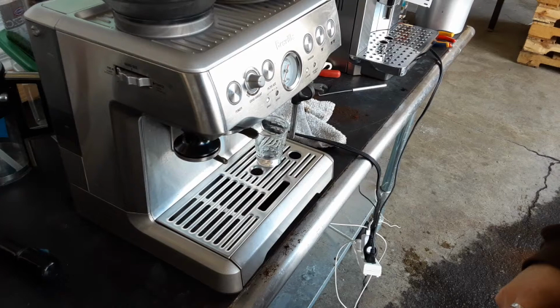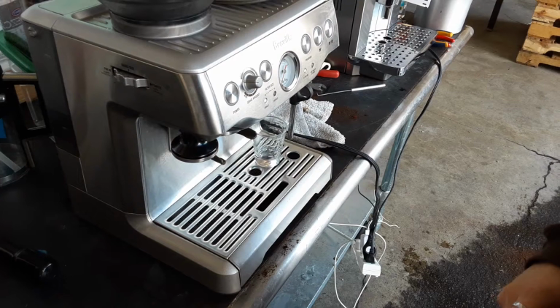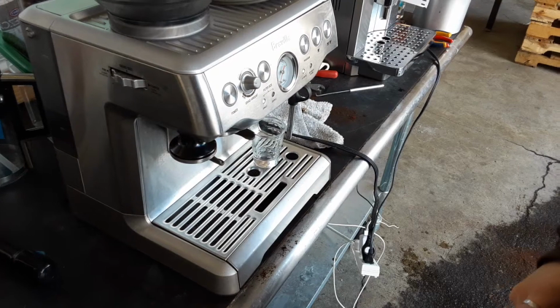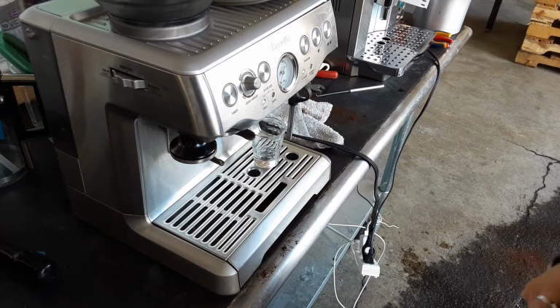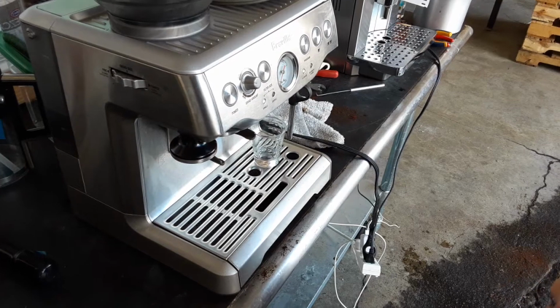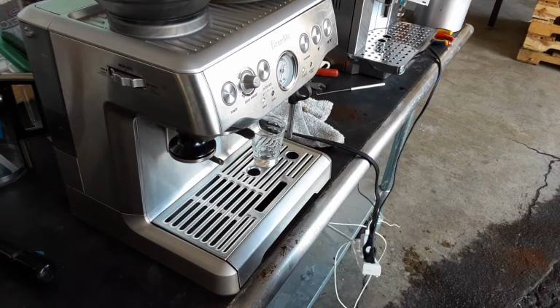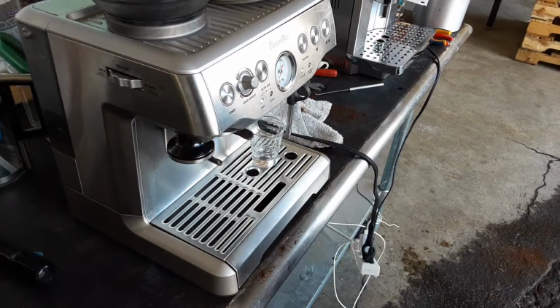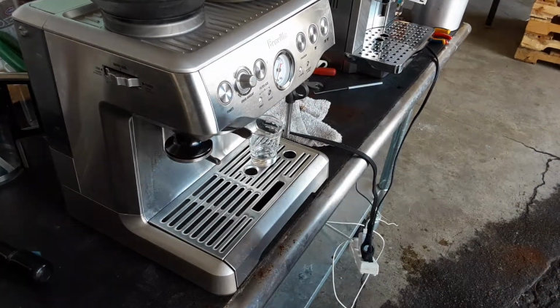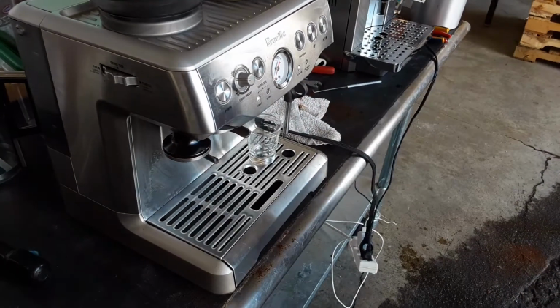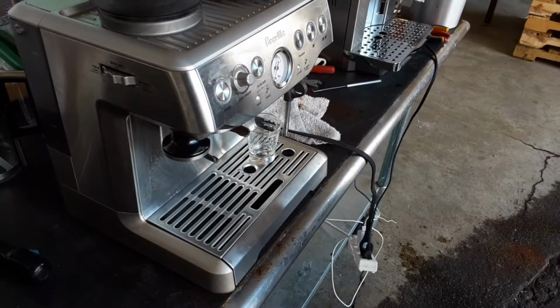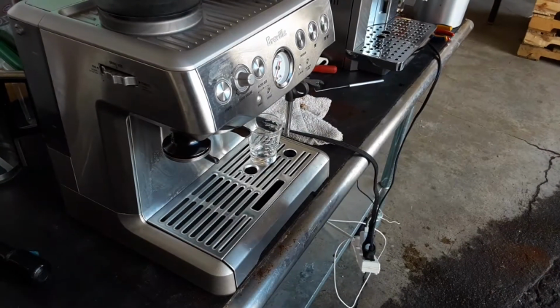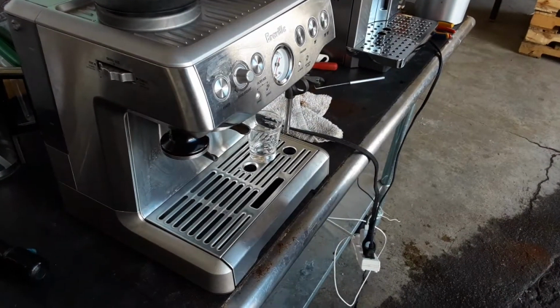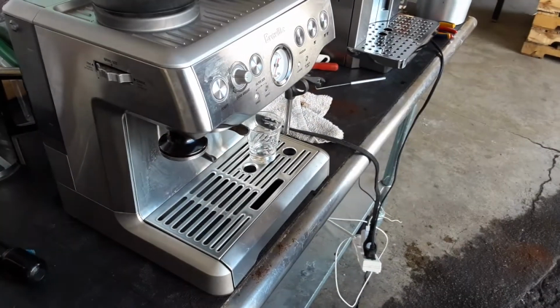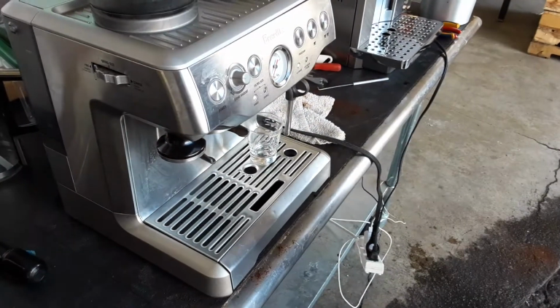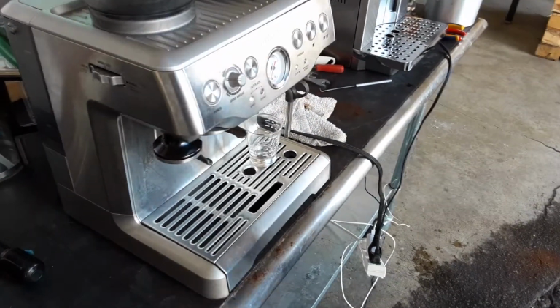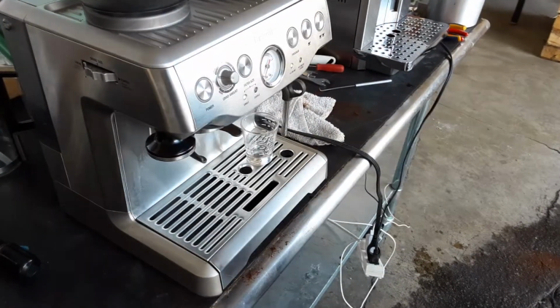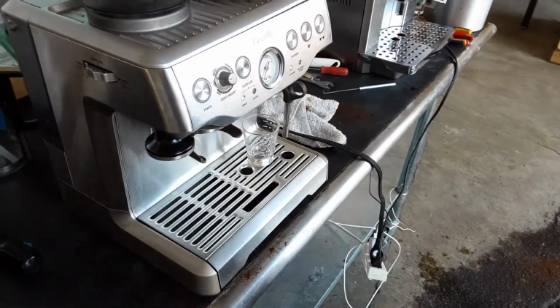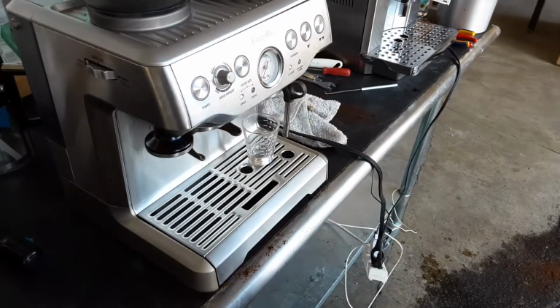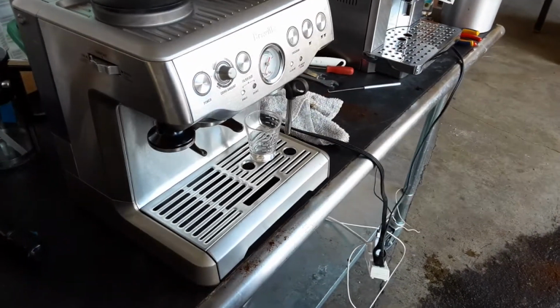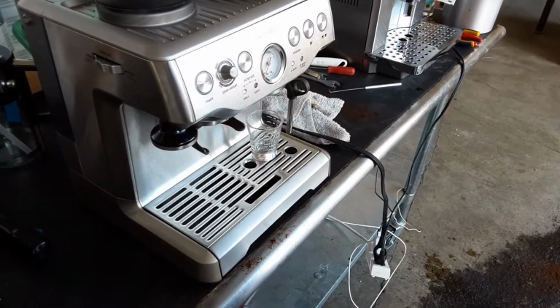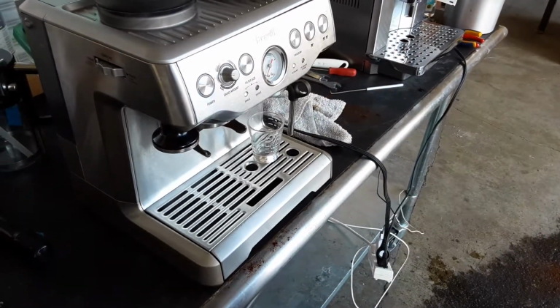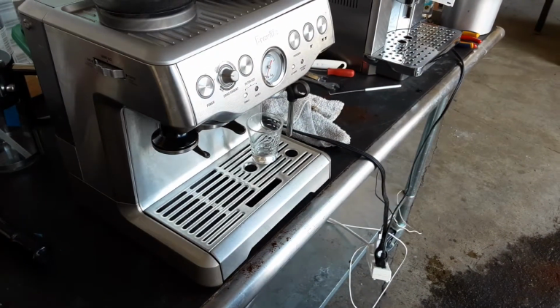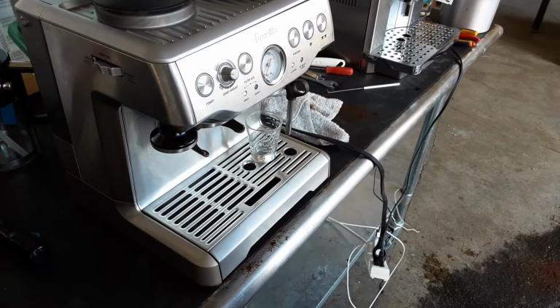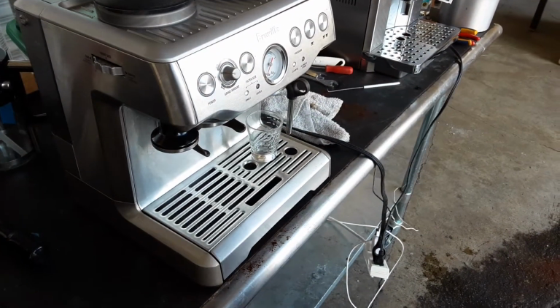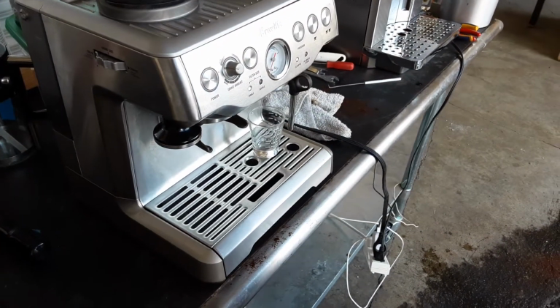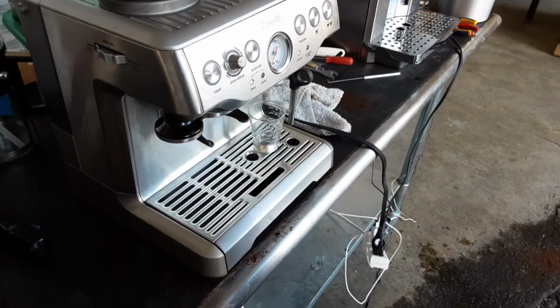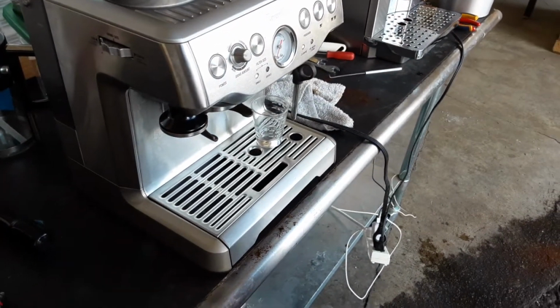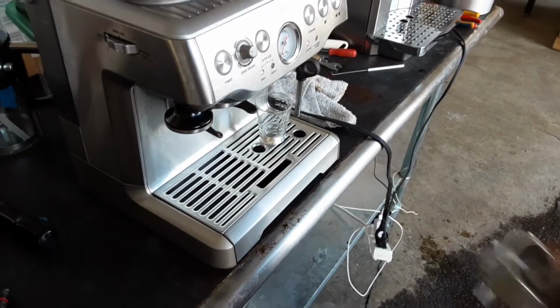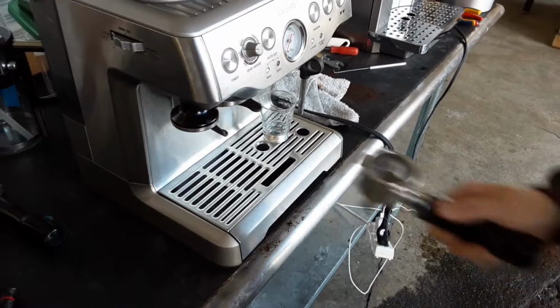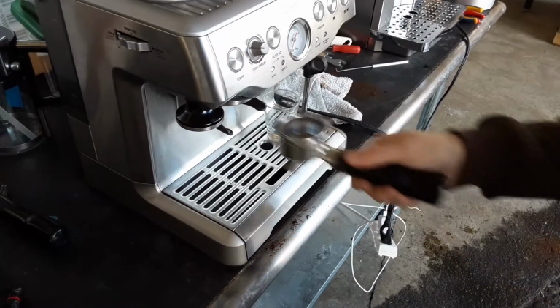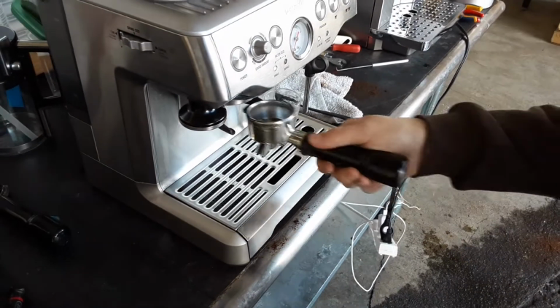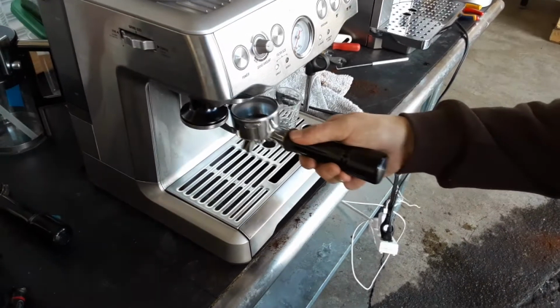Hello and welcome to Cannon Coffee Espresso Machines. Today we're testing the Breville 870XL, and let's go ahead and grind some coffee.